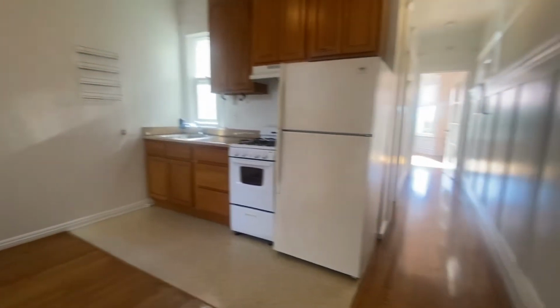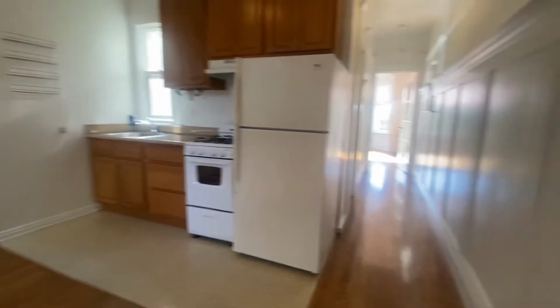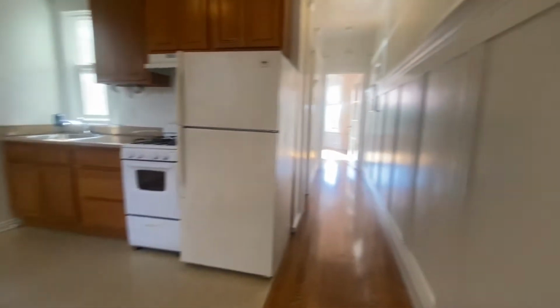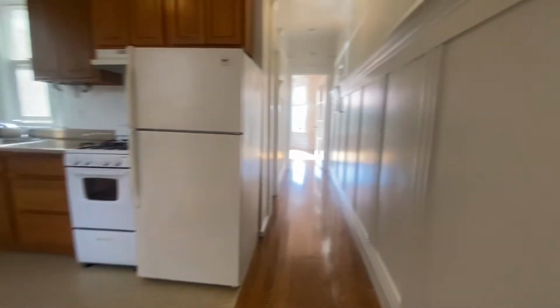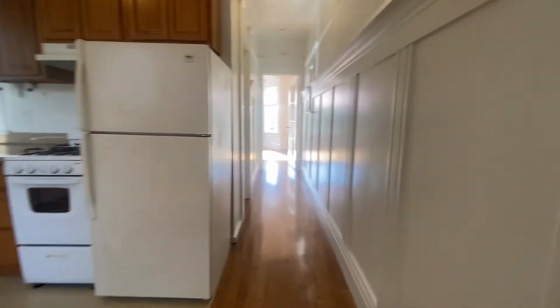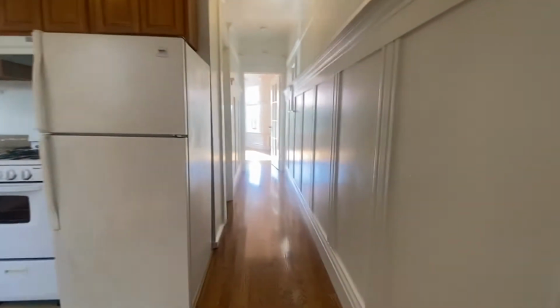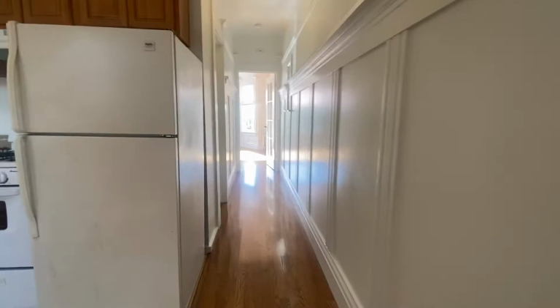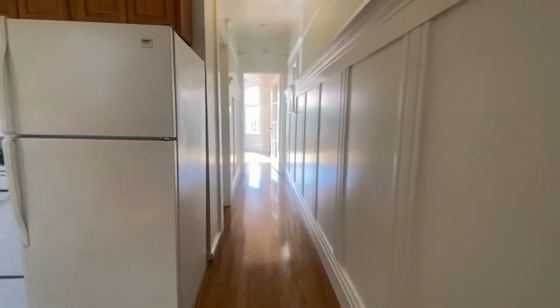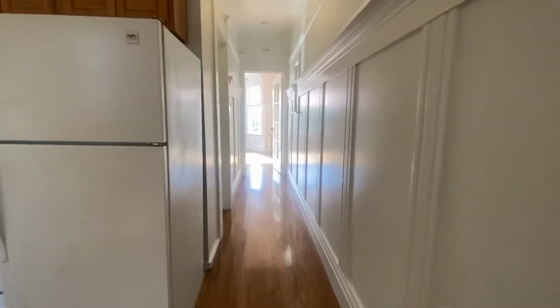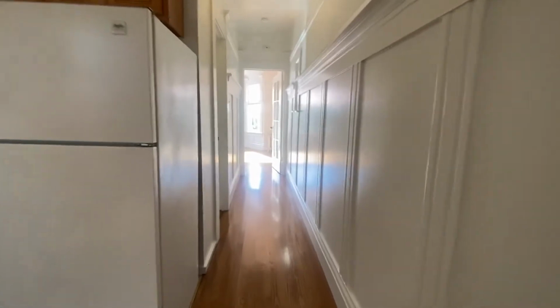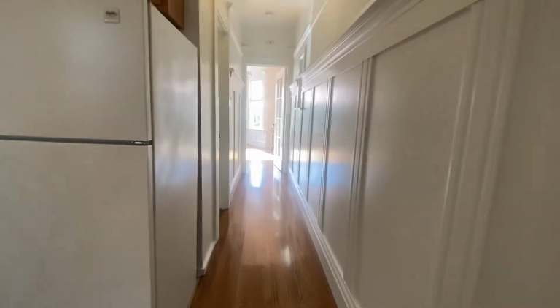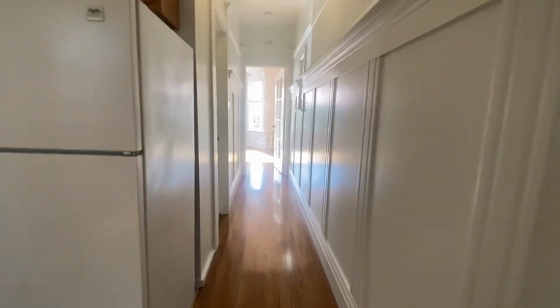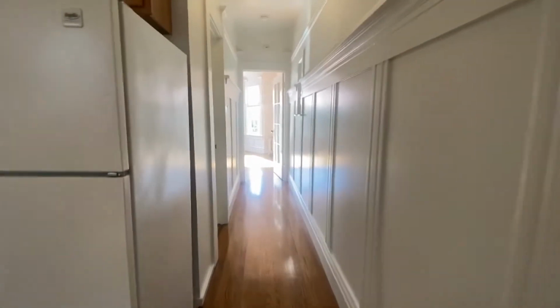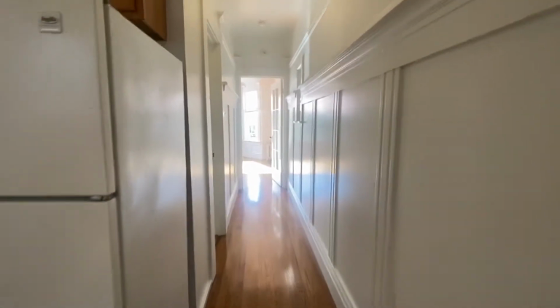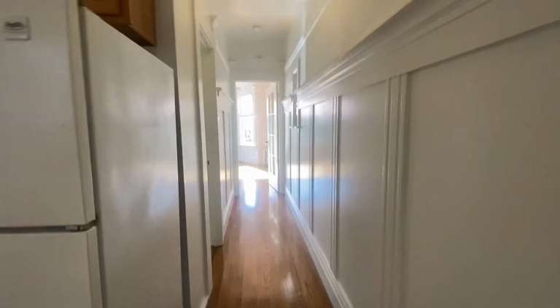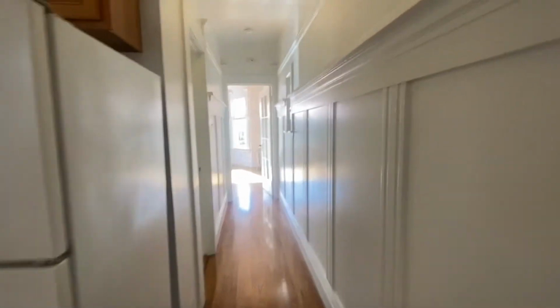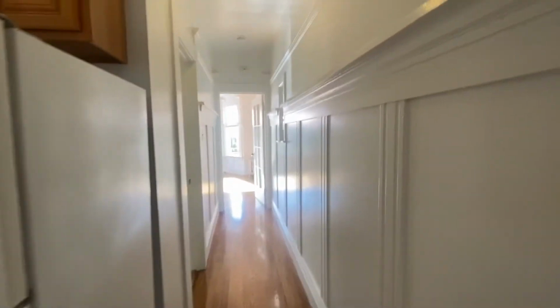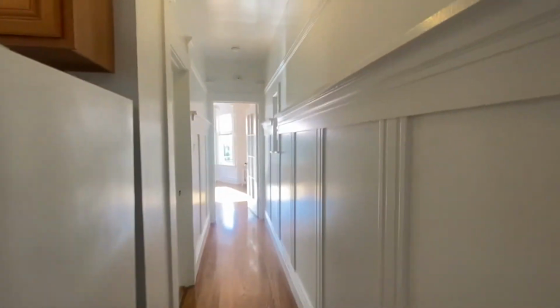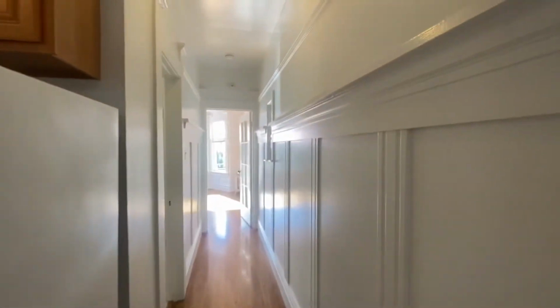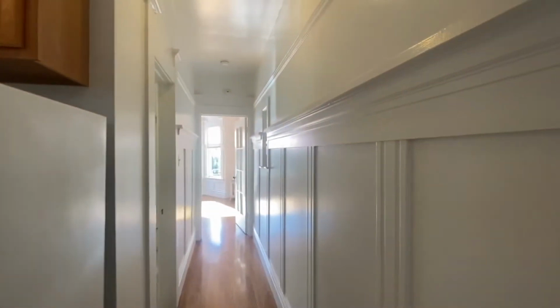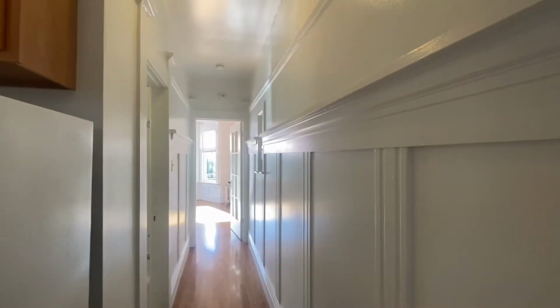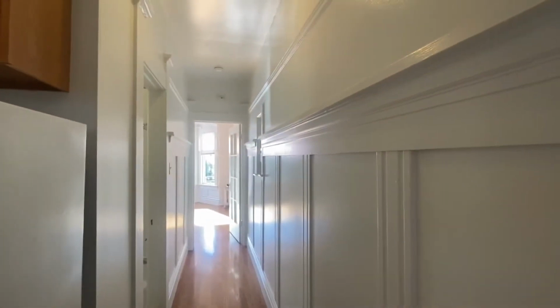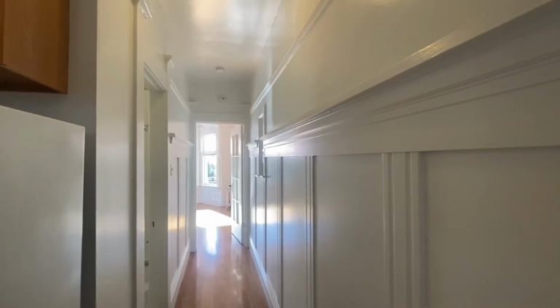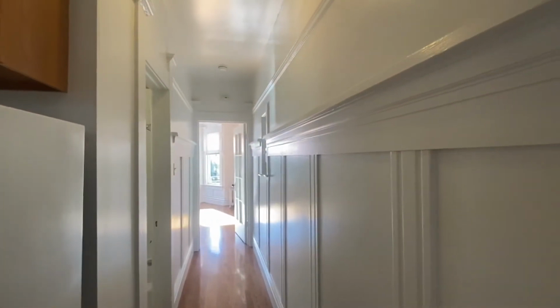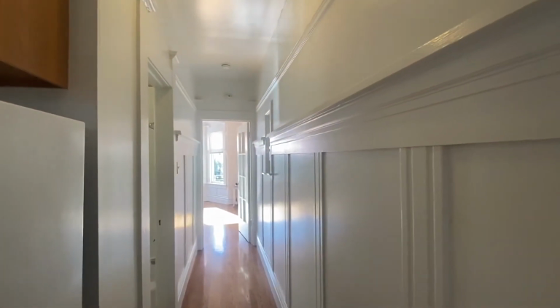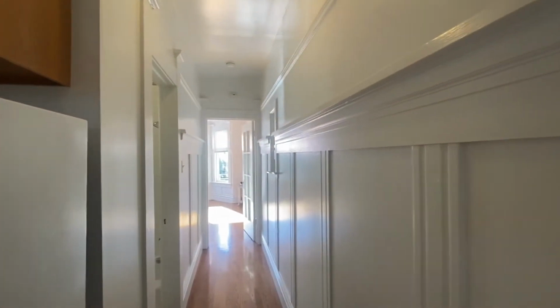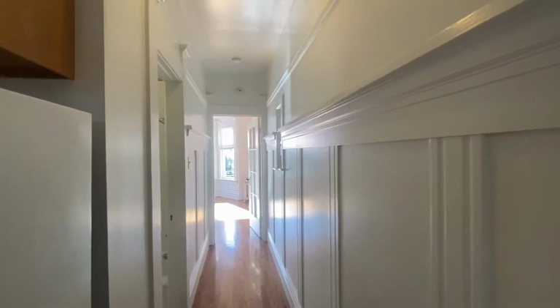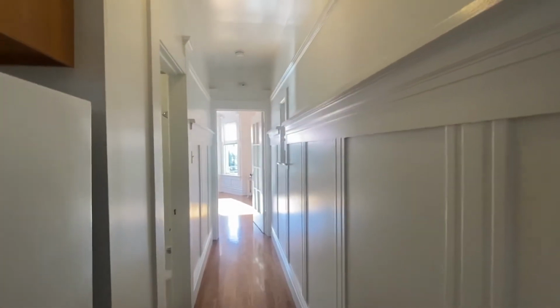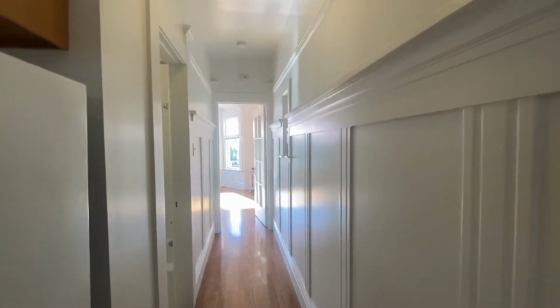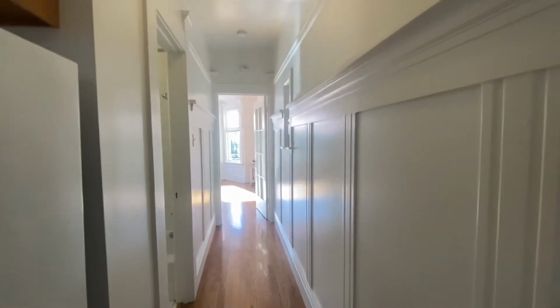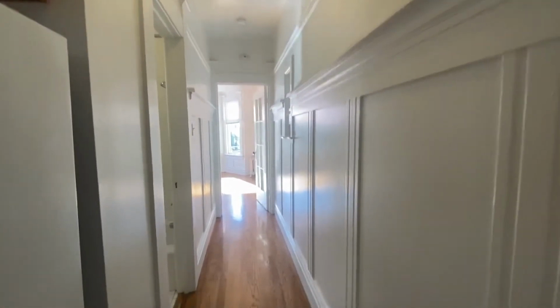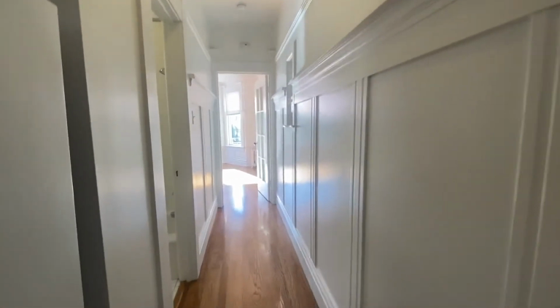There are beautiful hardwood floors throughout and picture rails up and down the hallway.